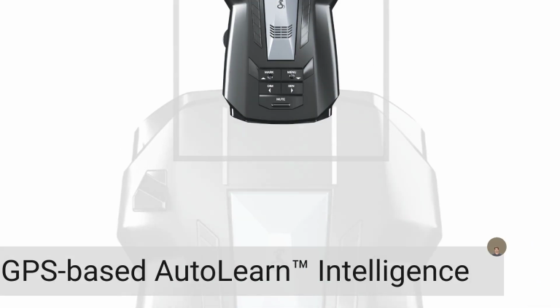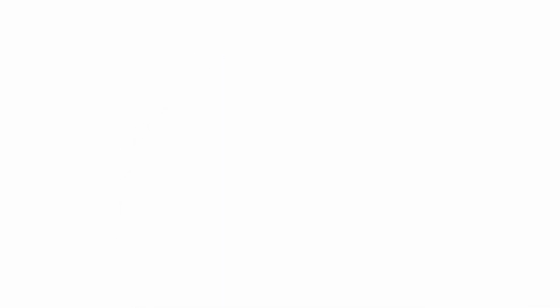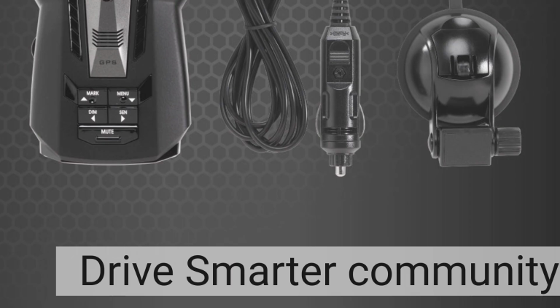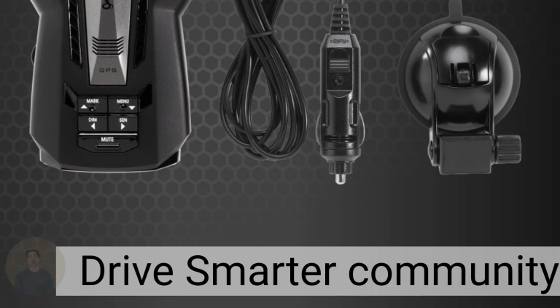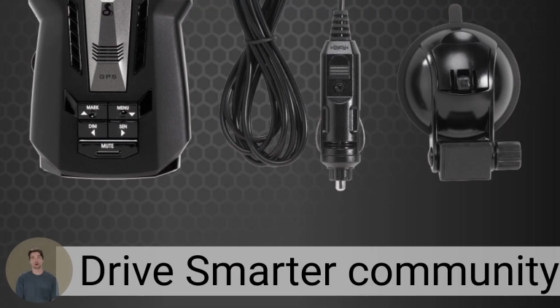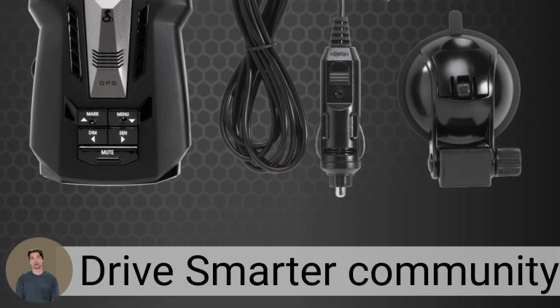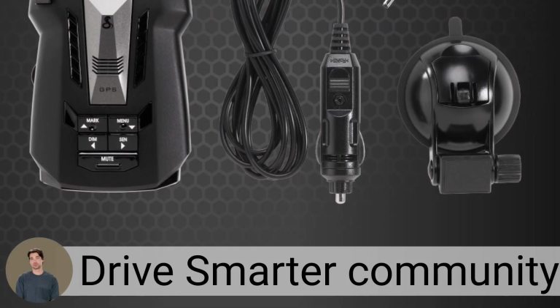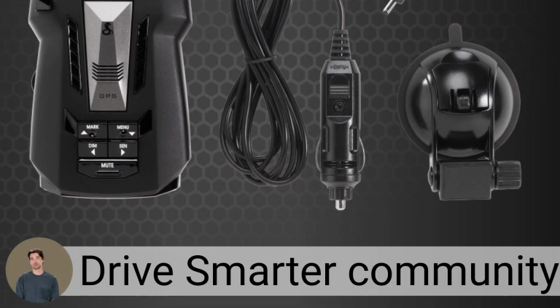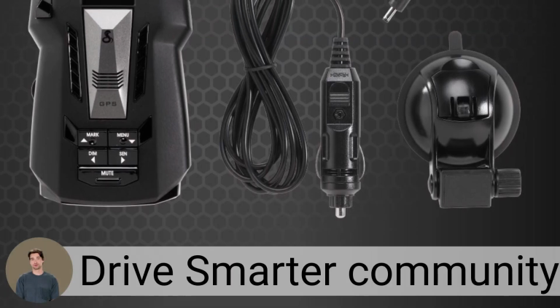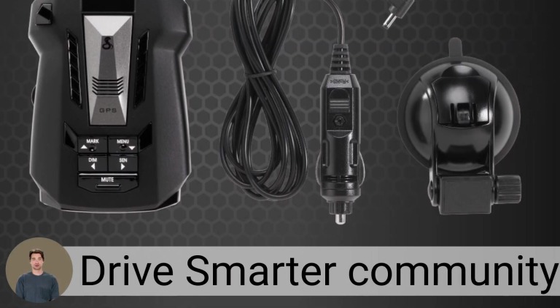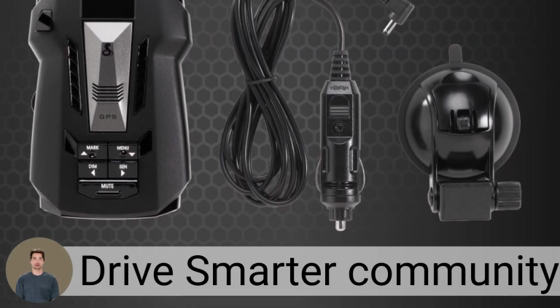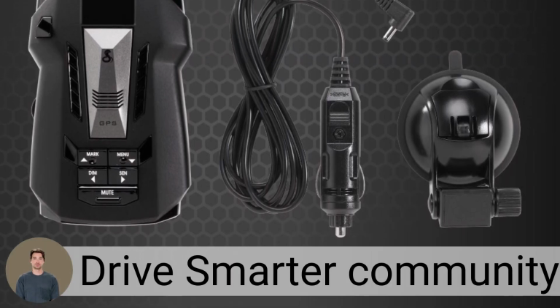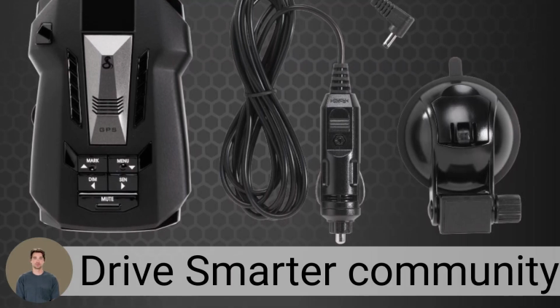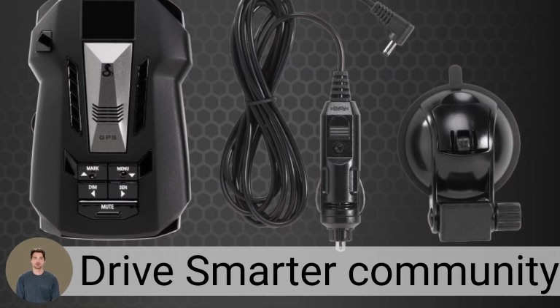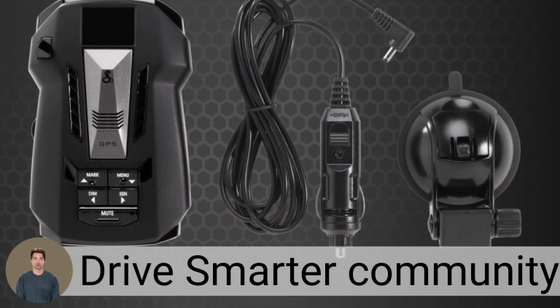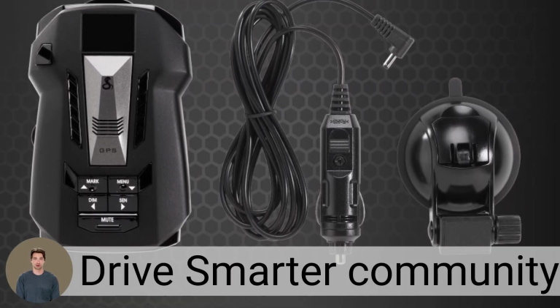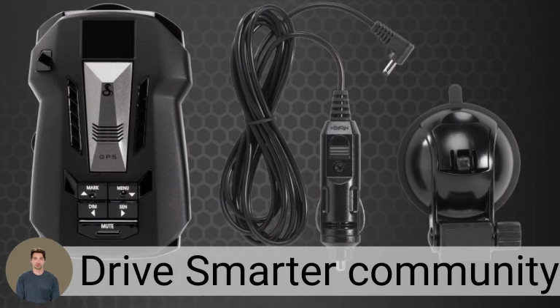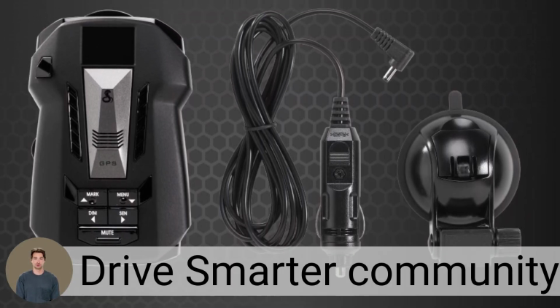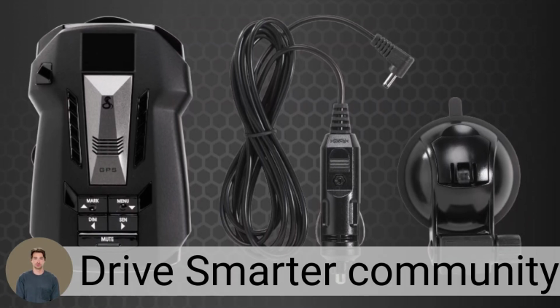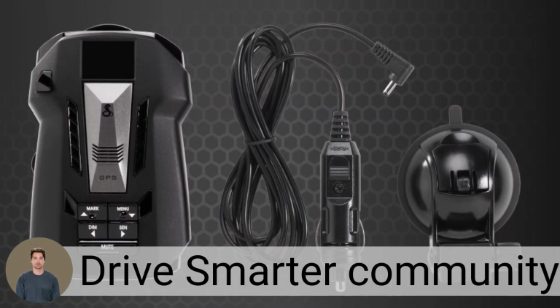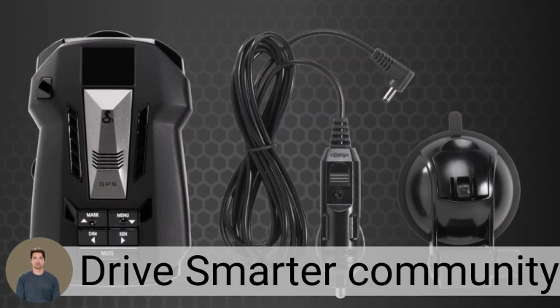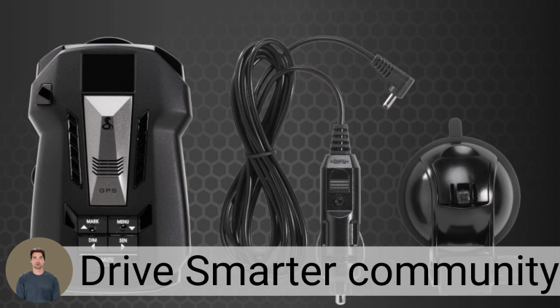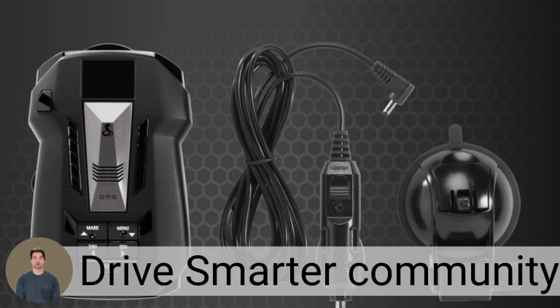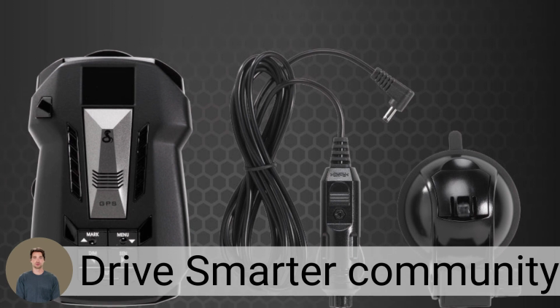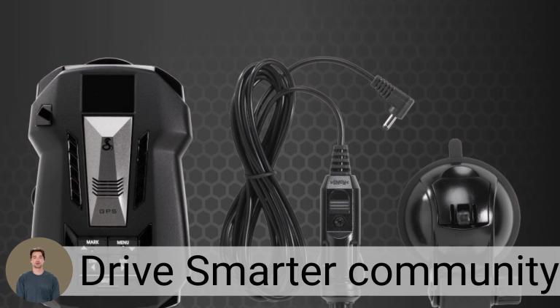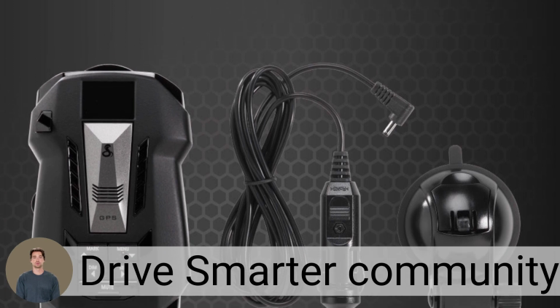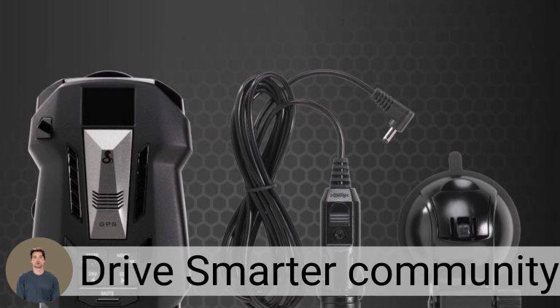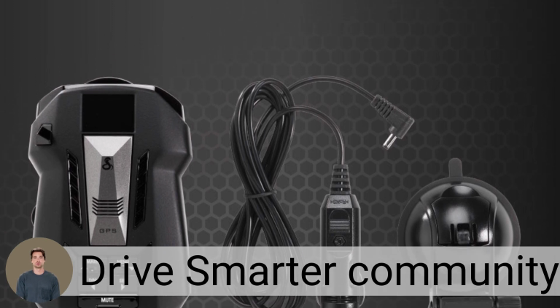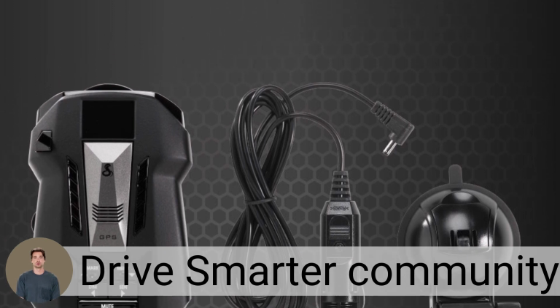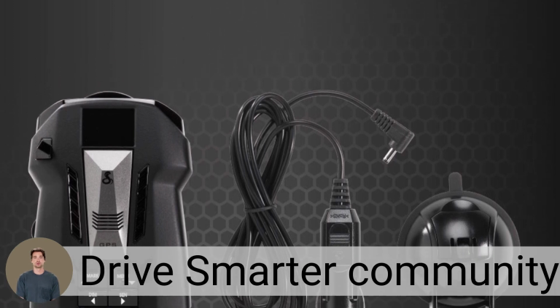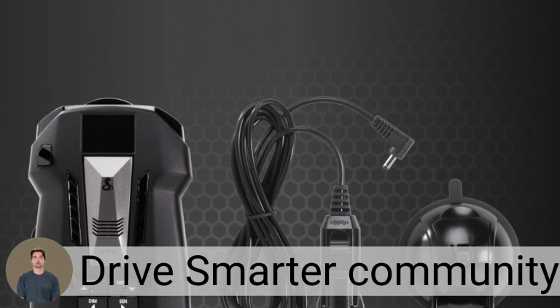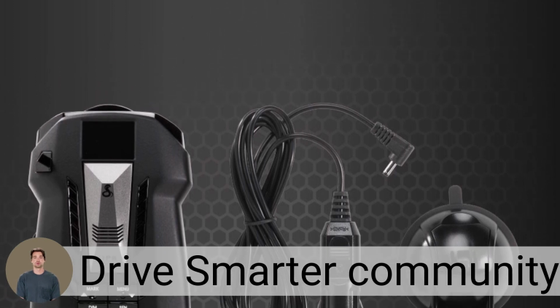The Cobra RAD-700i features the Drive Smarter app, a community sharing alerts through built-in Bluetooth.